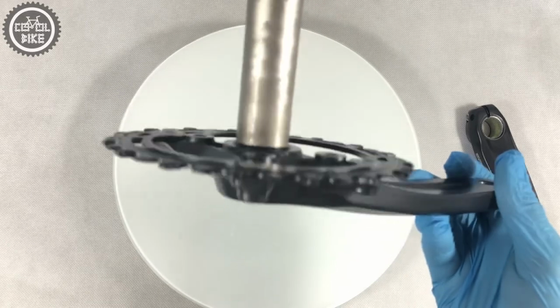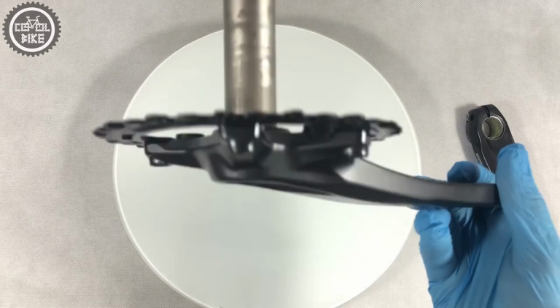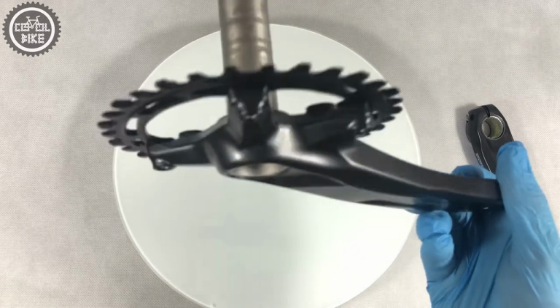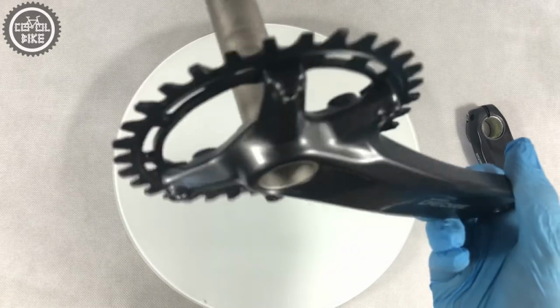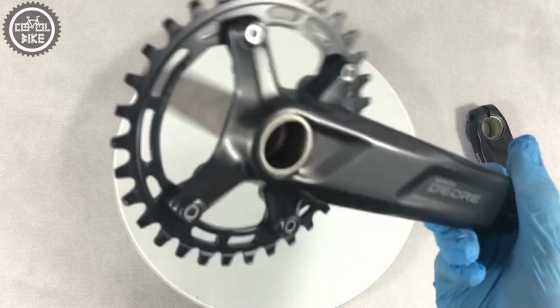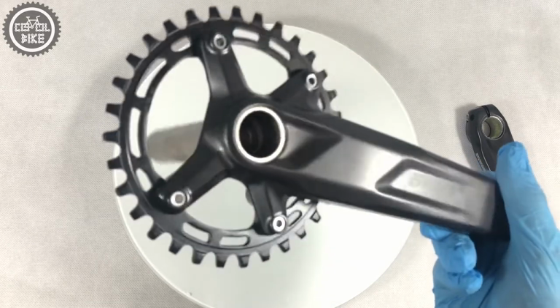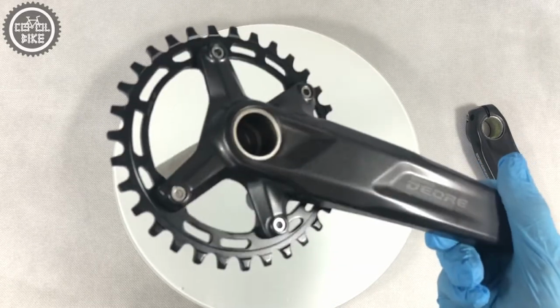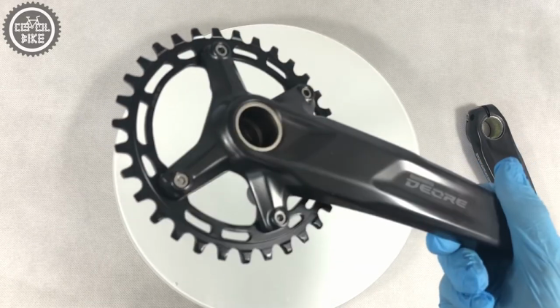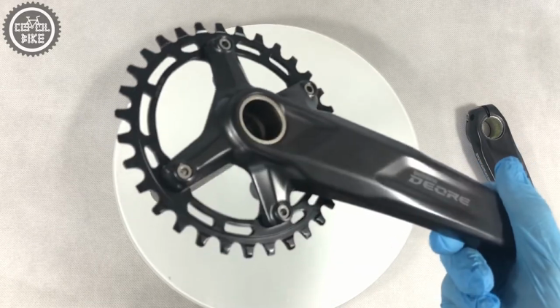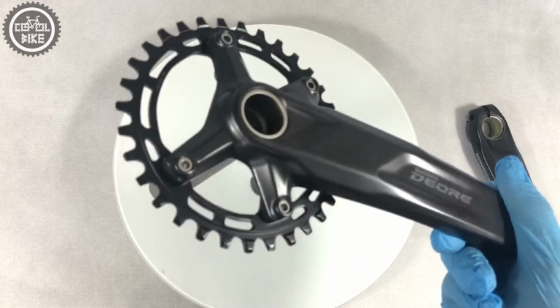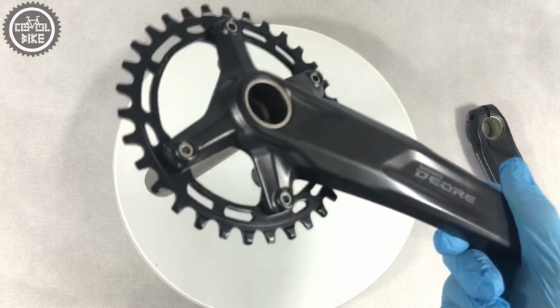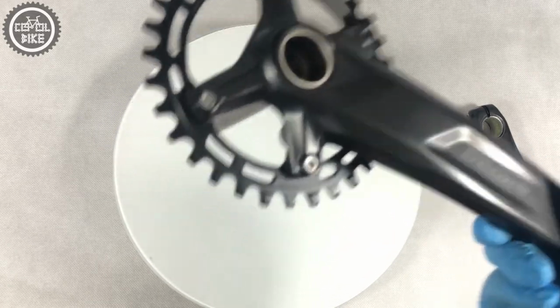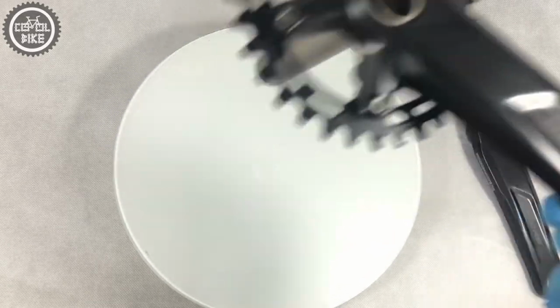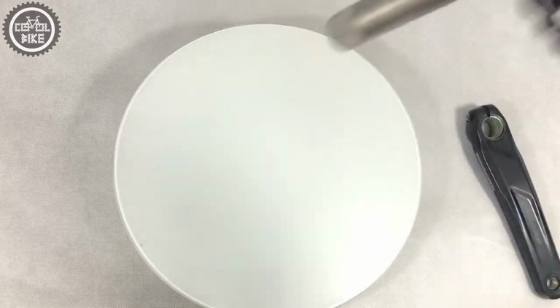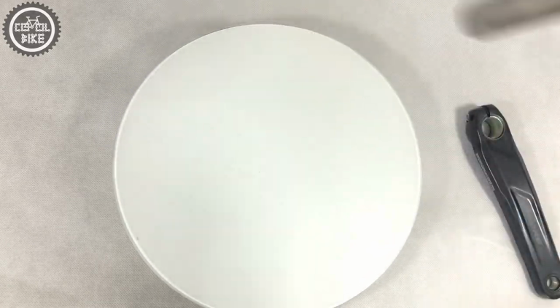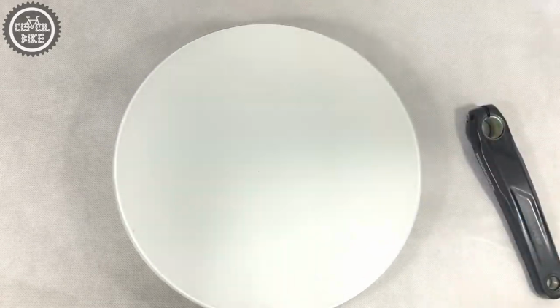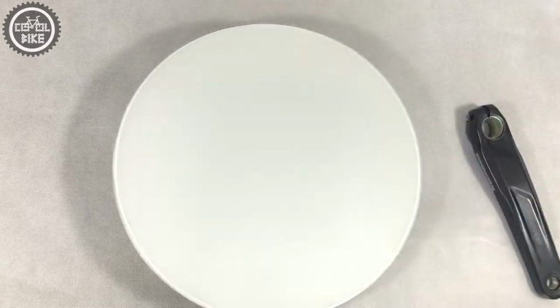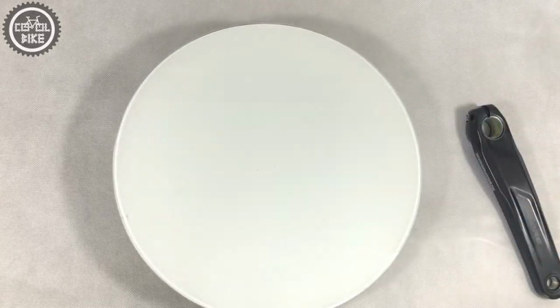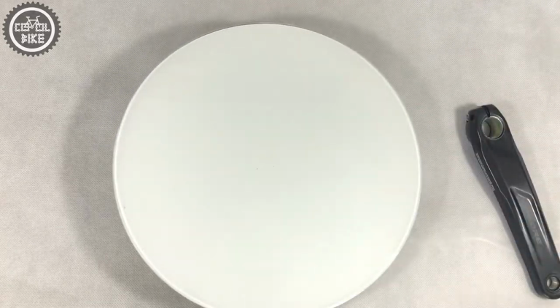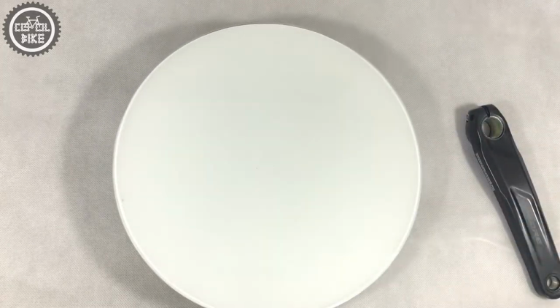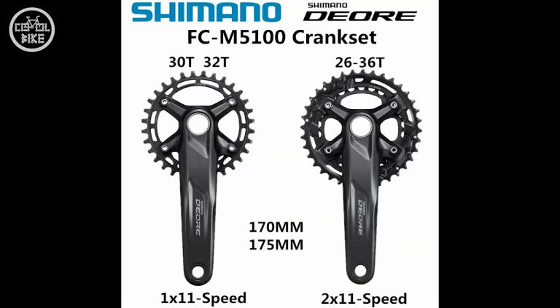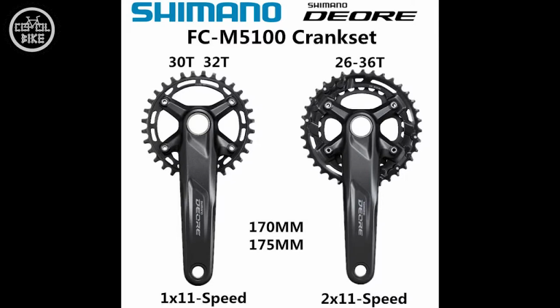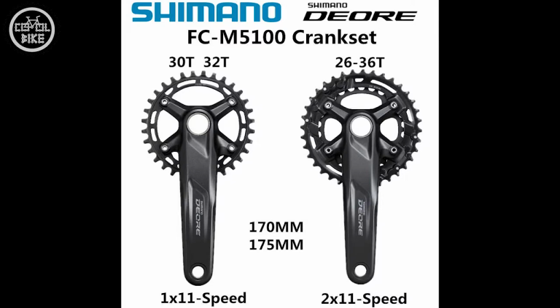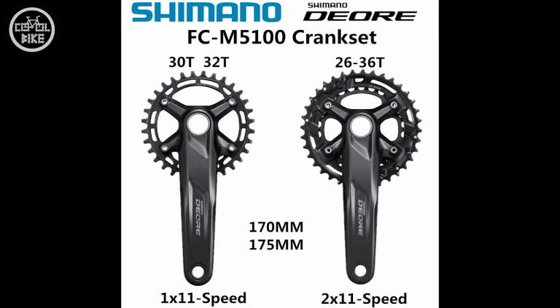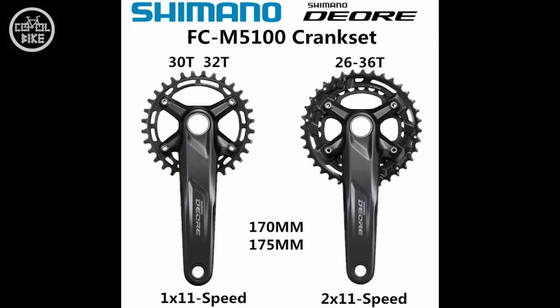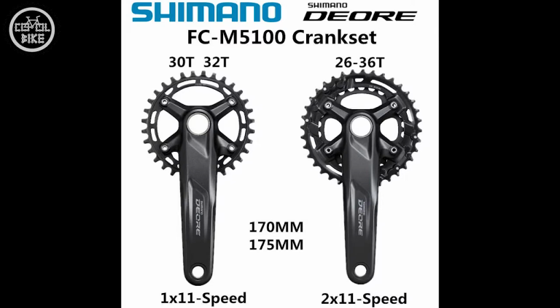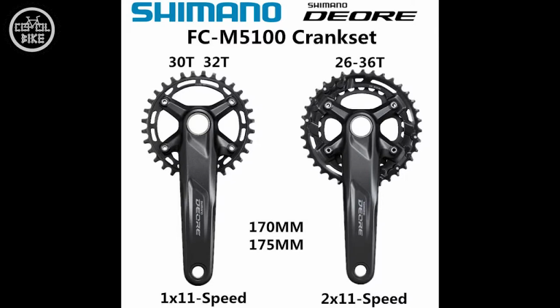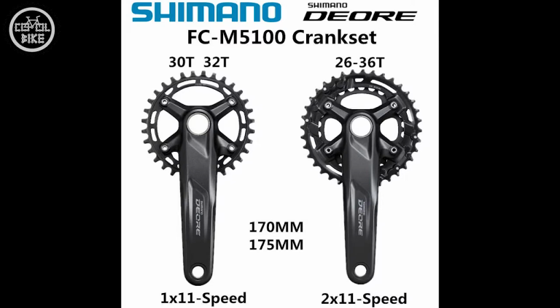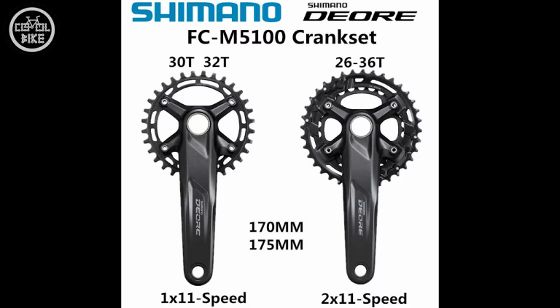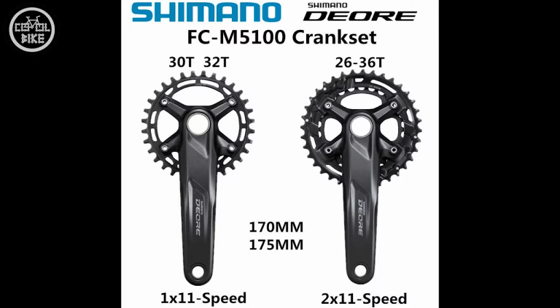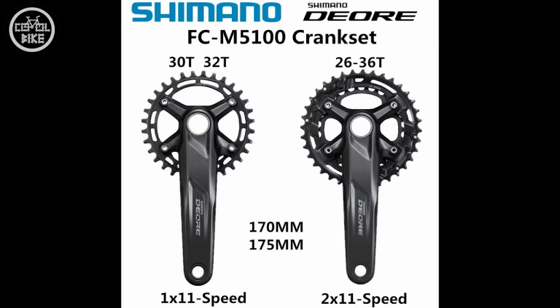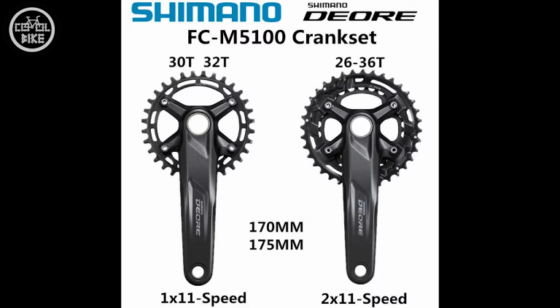All of that for less than 50 euro, so in my opinion this is a real deal. There are also two gear options with 26 and 36 tooth, with two different chain lines.